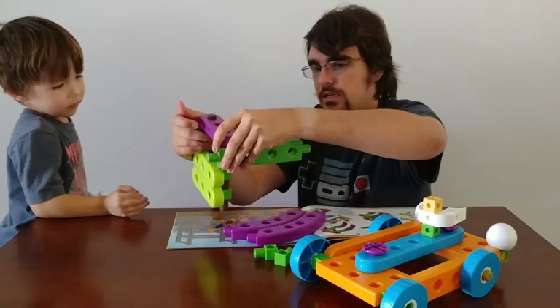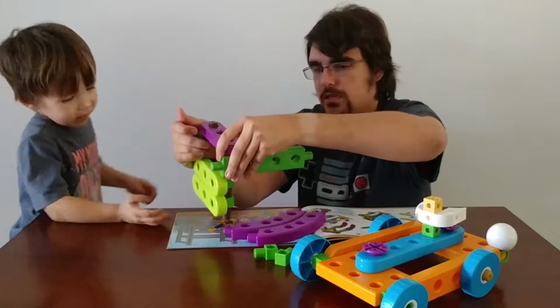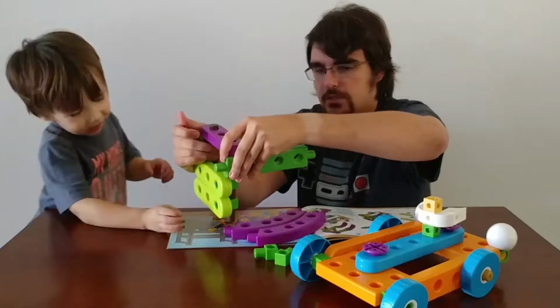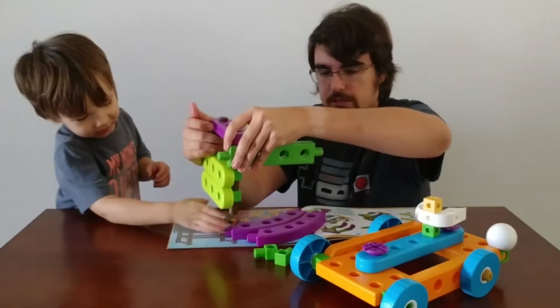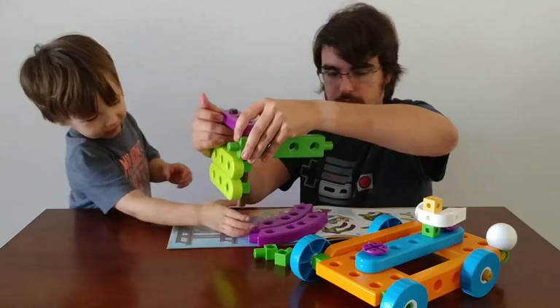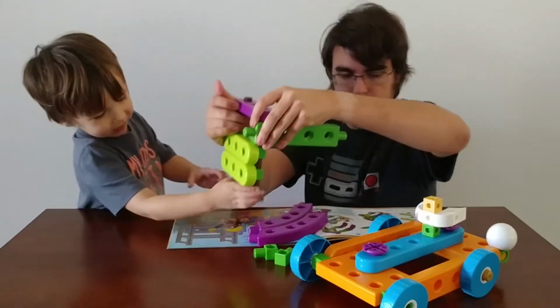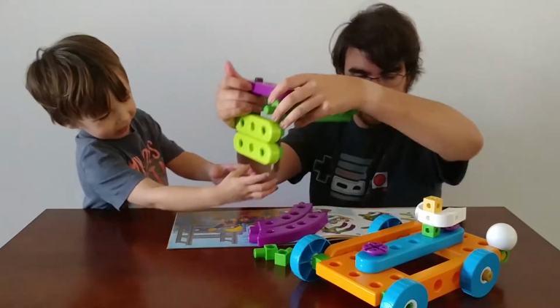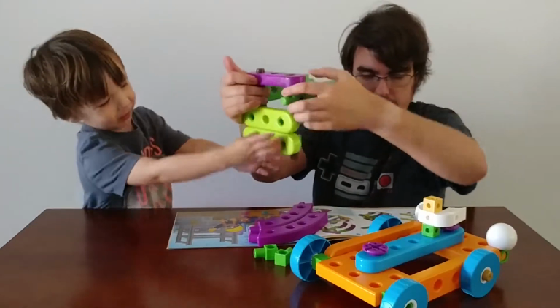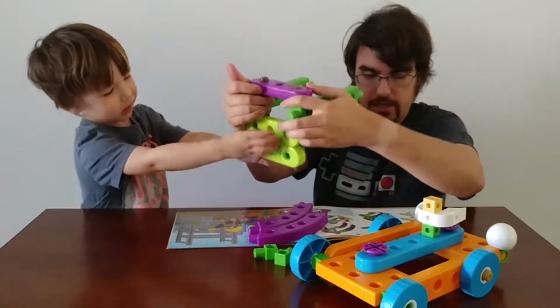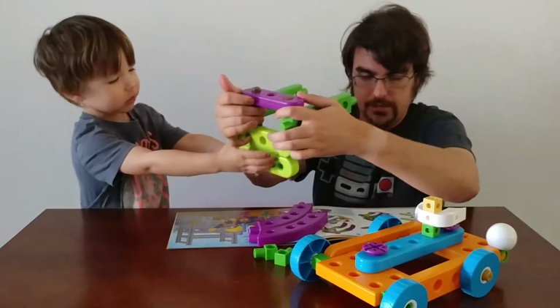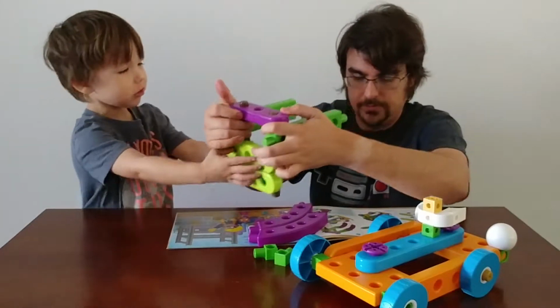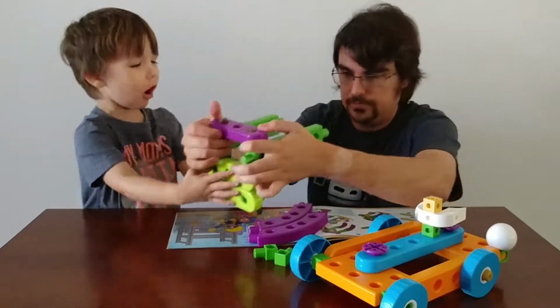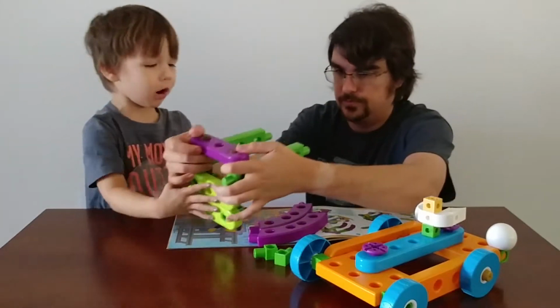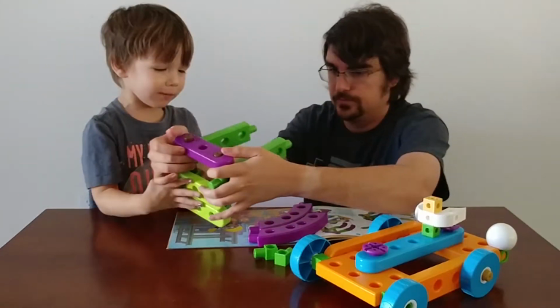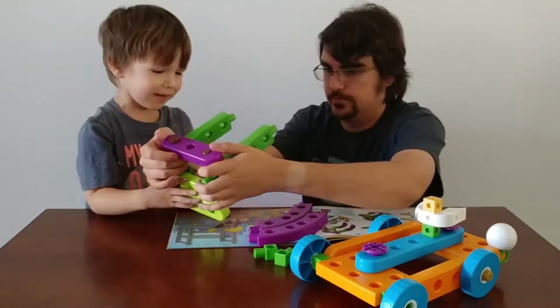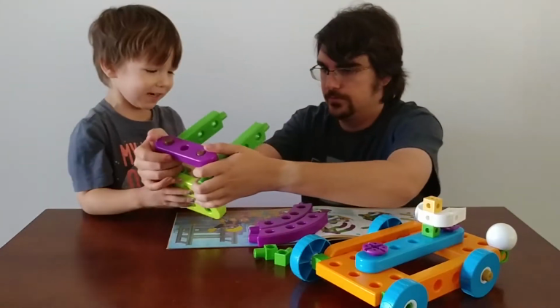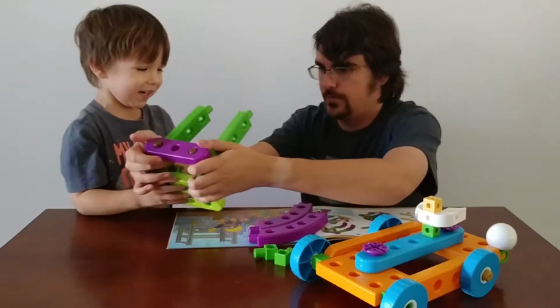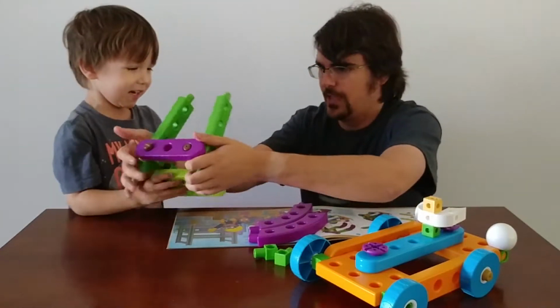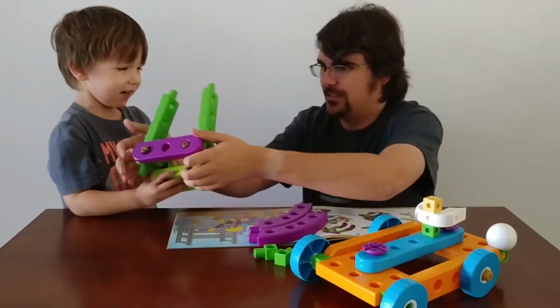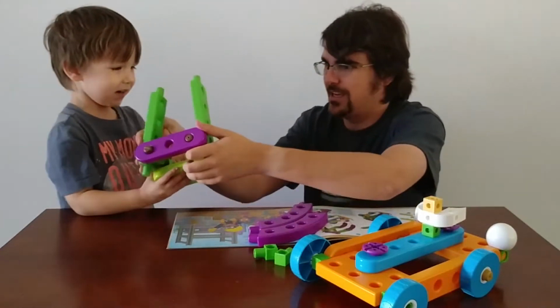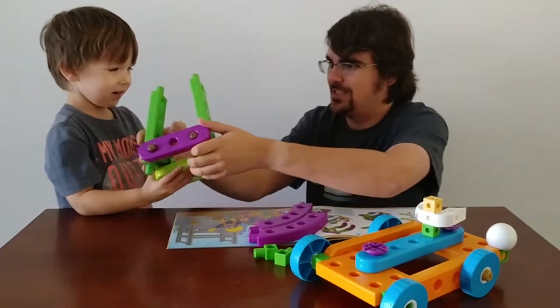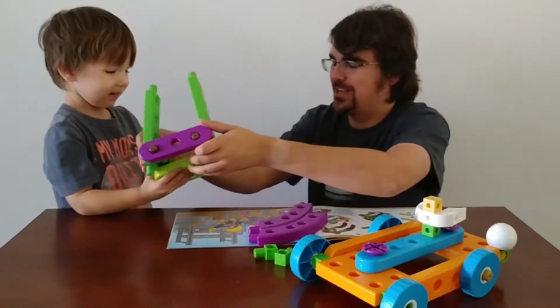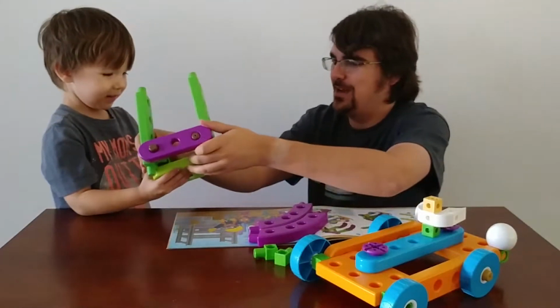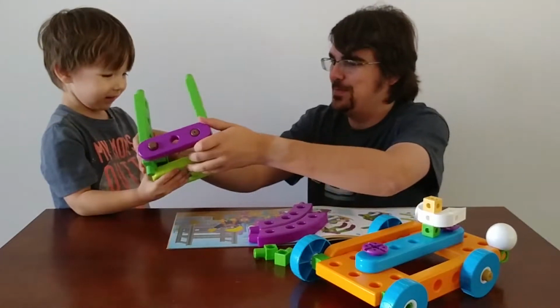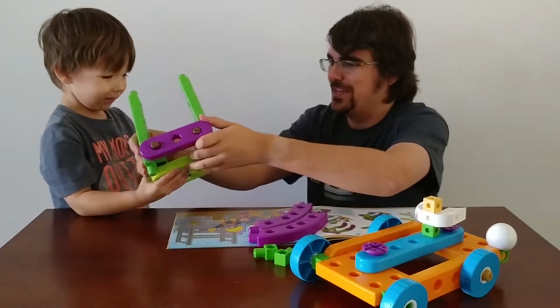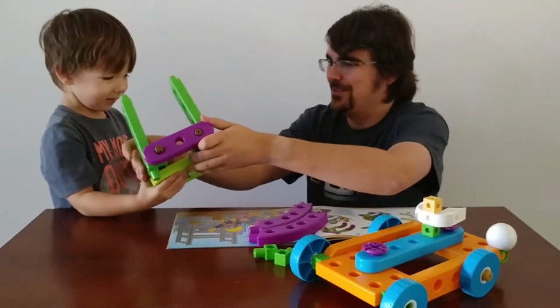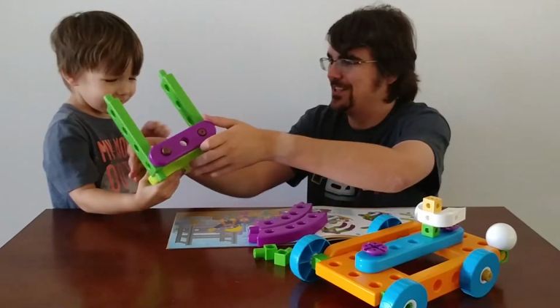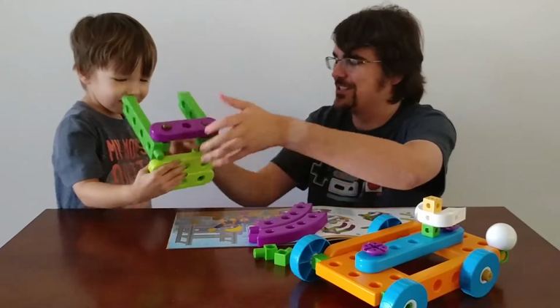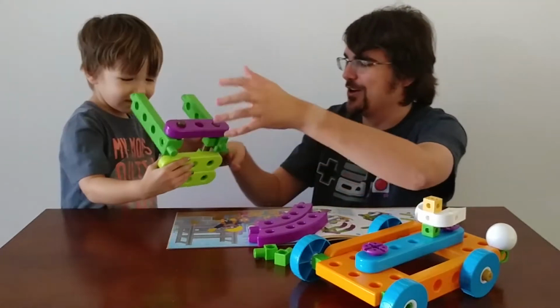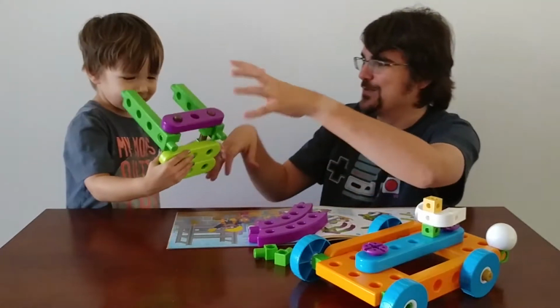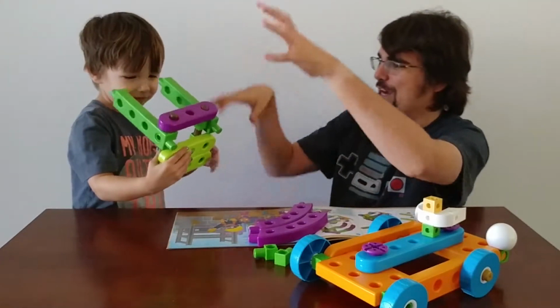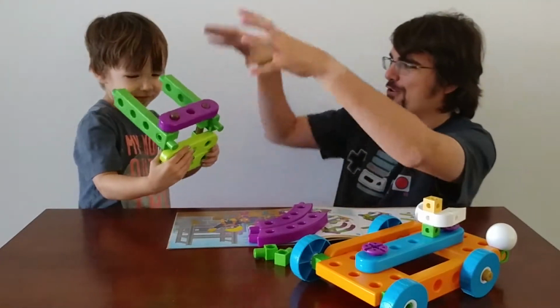It looks like a zombie. Looks like a zombie with his arms out.